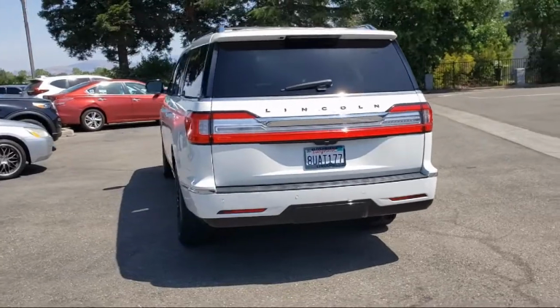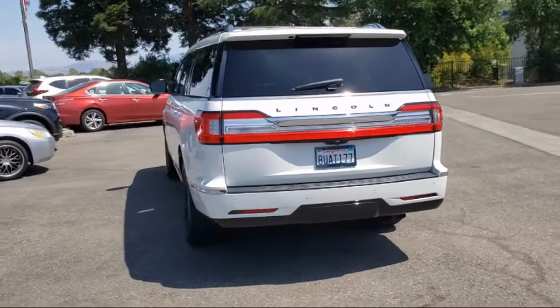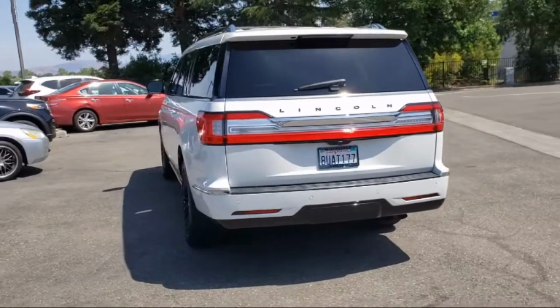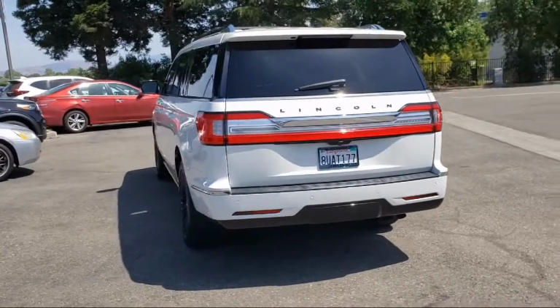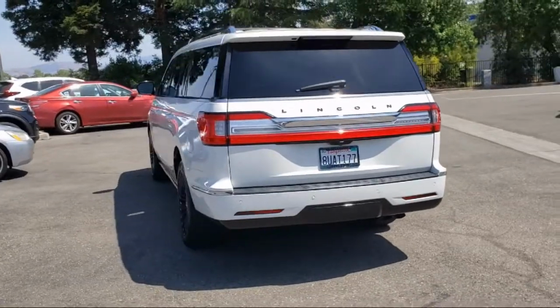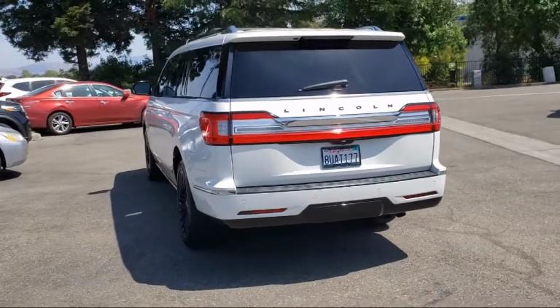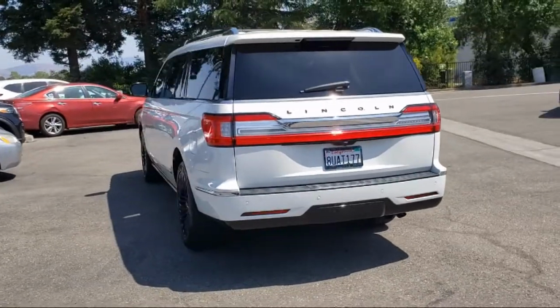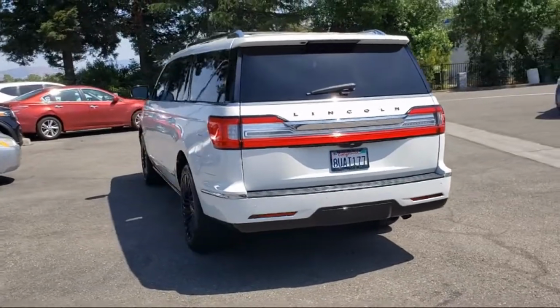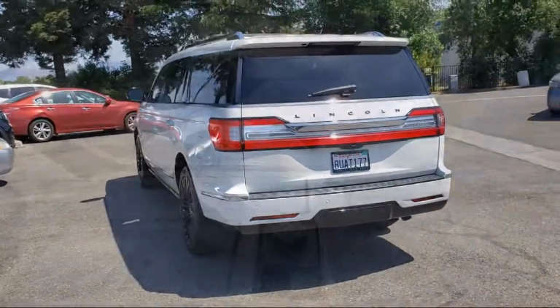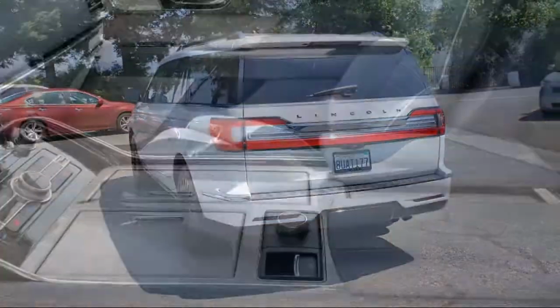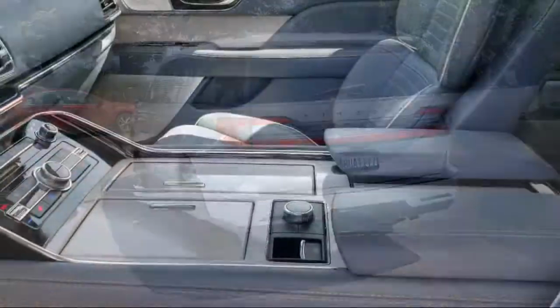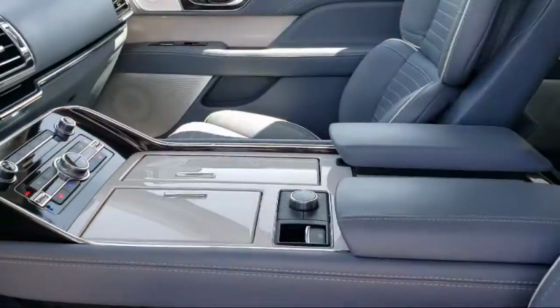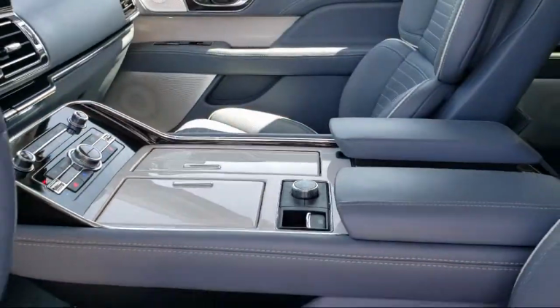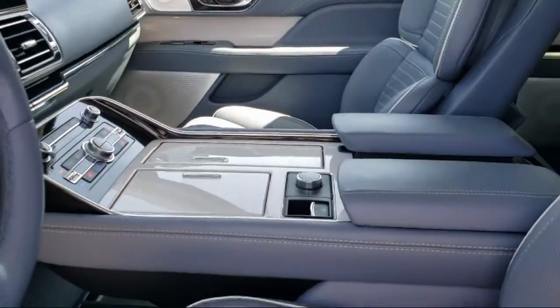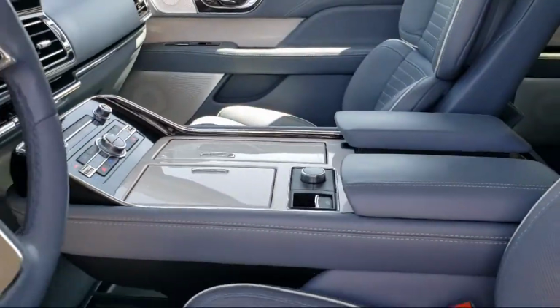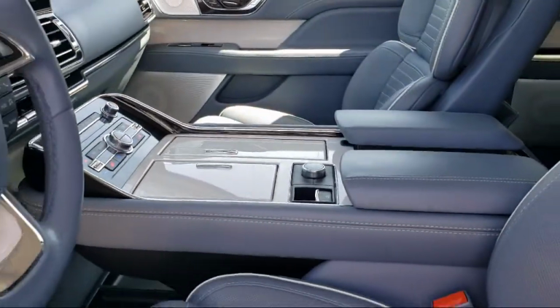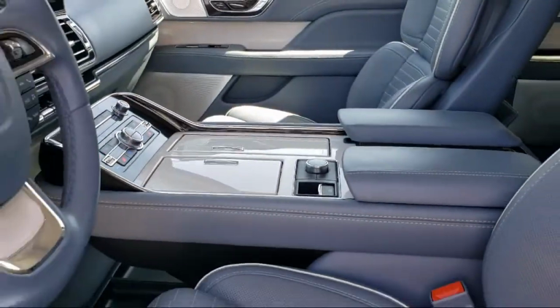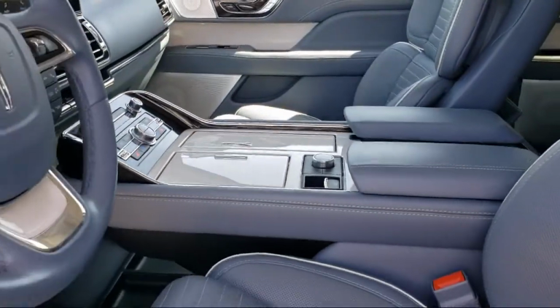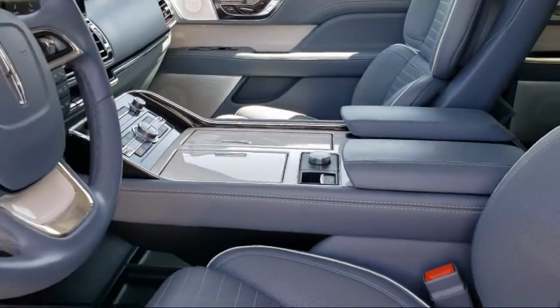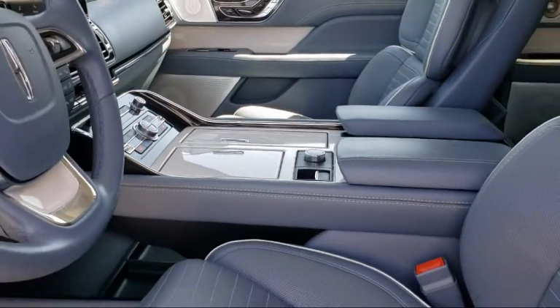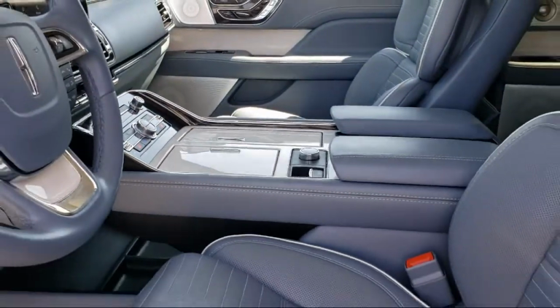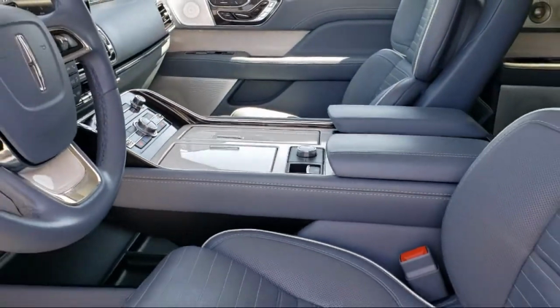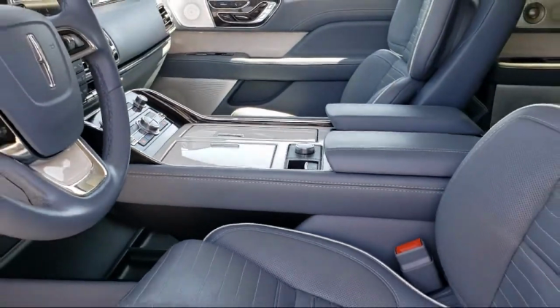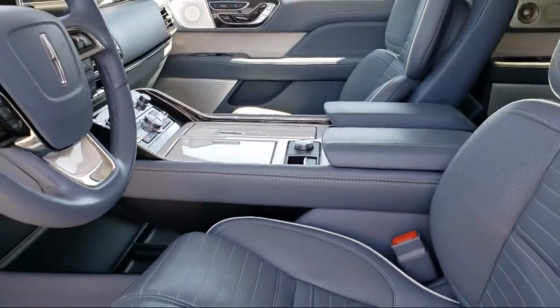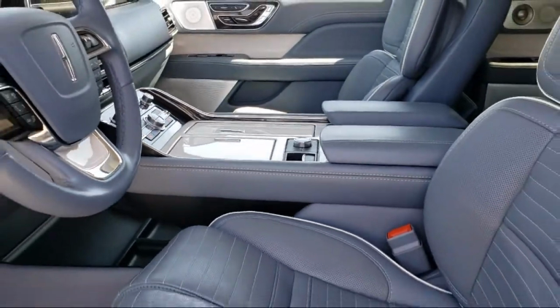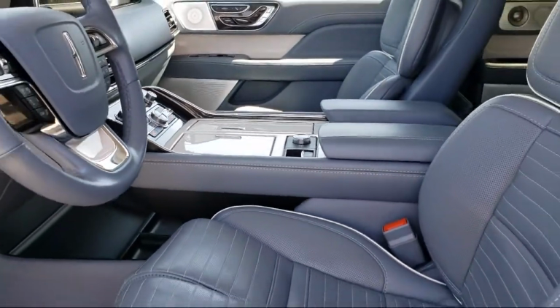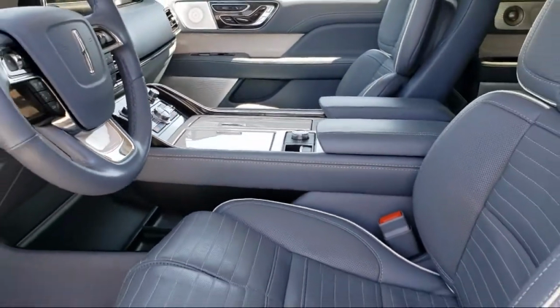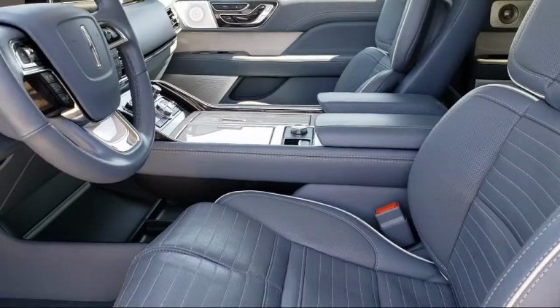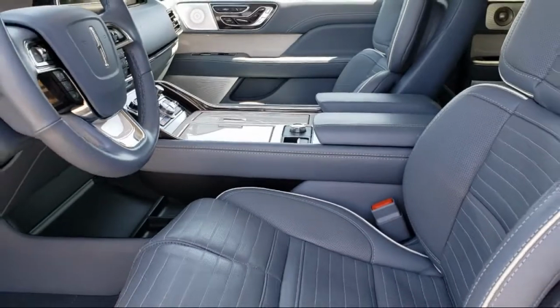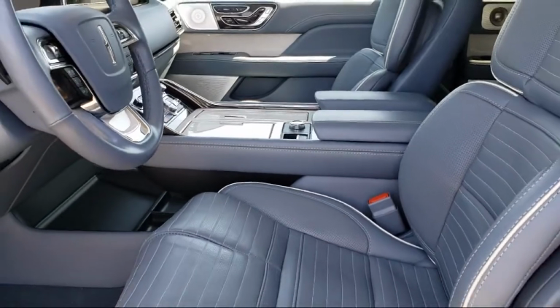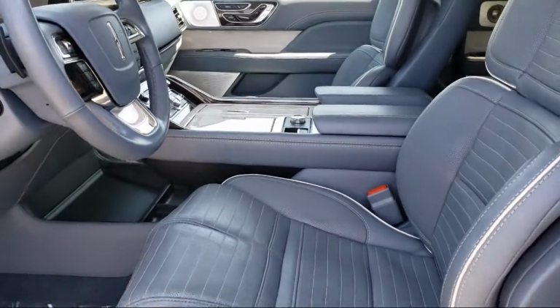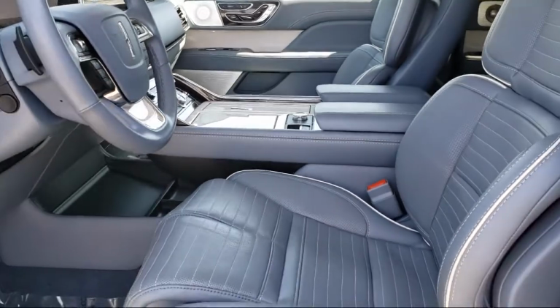Heated rear seats, keyless entry, and has less than 30,000 miles on the odometer.